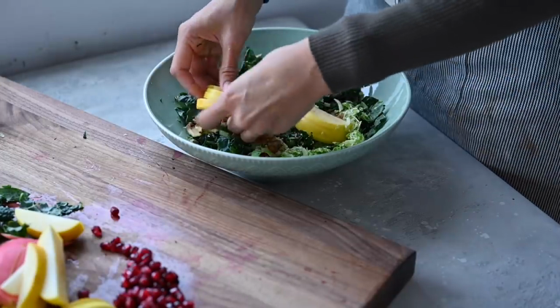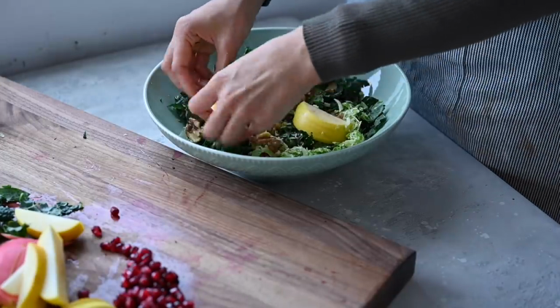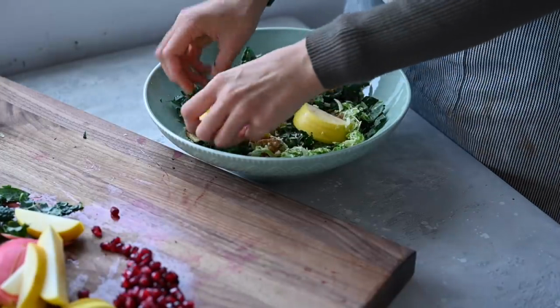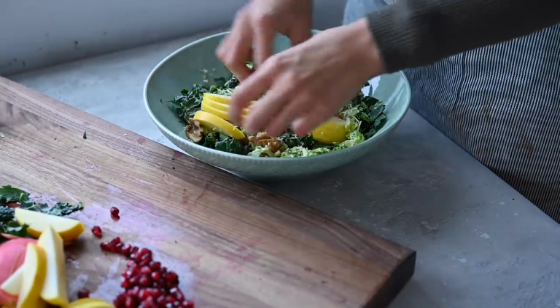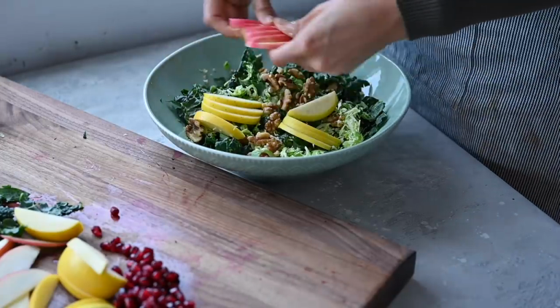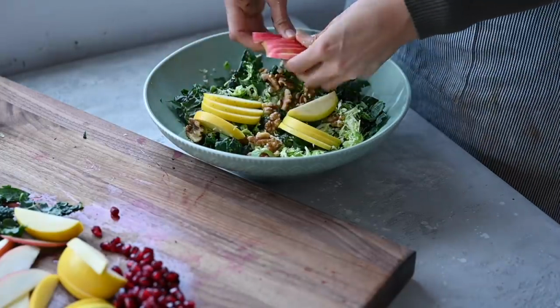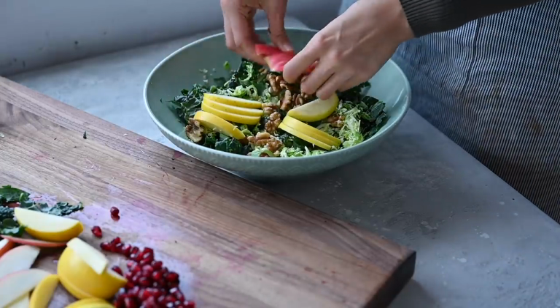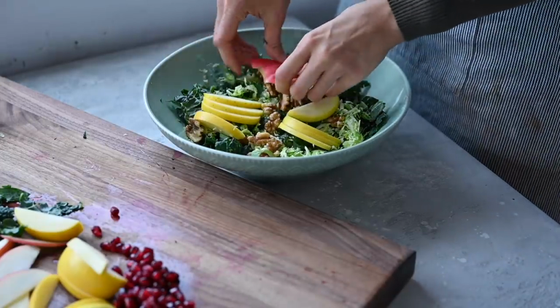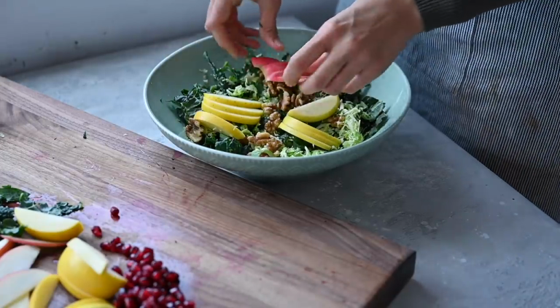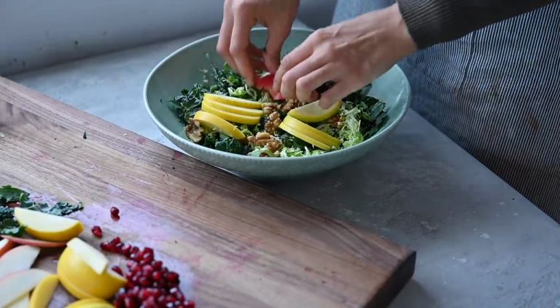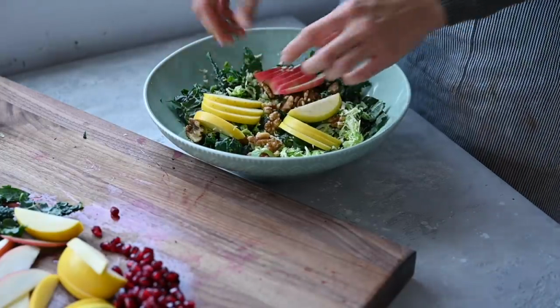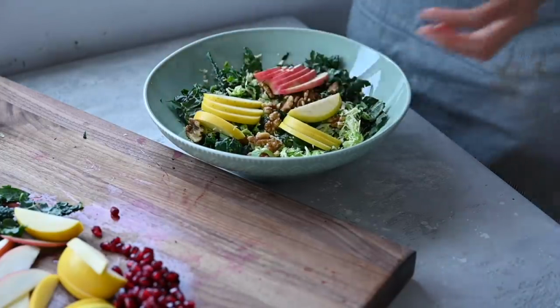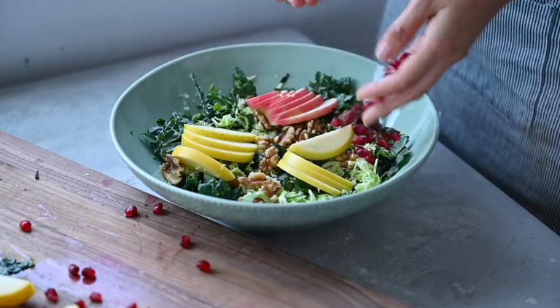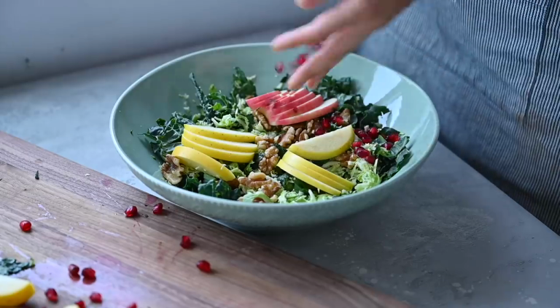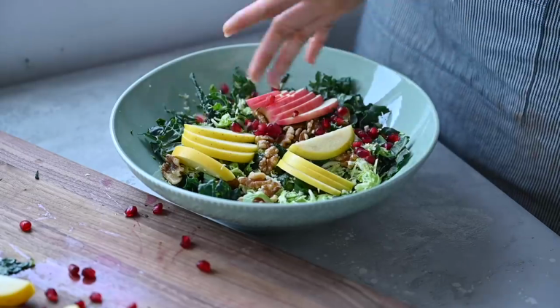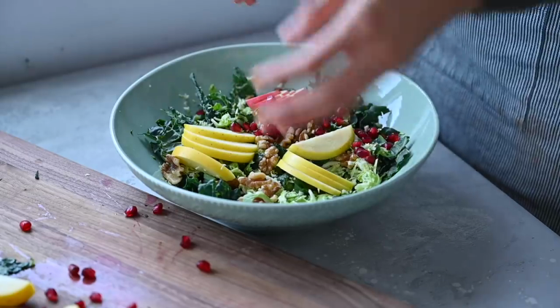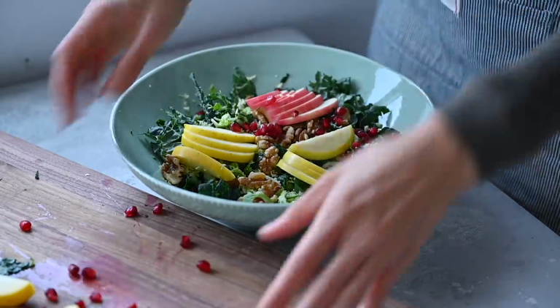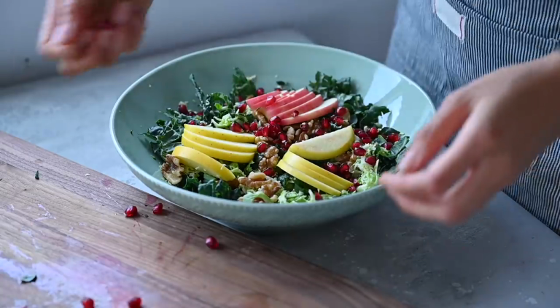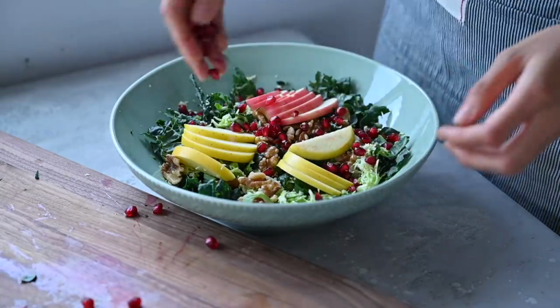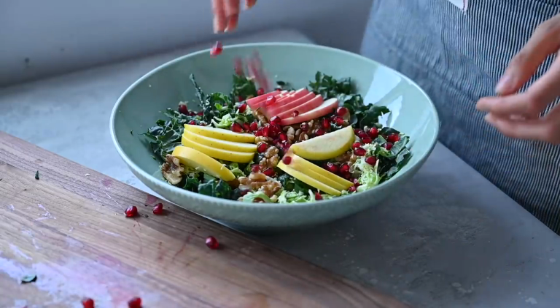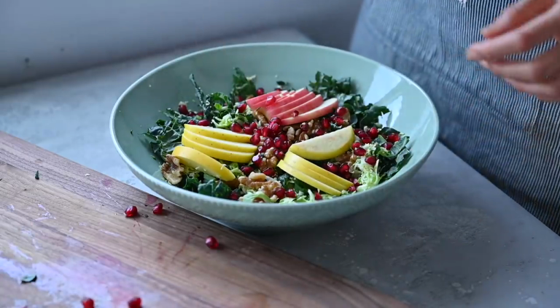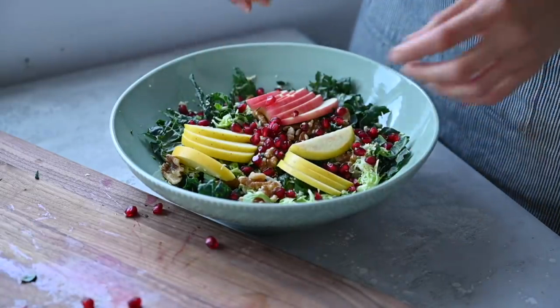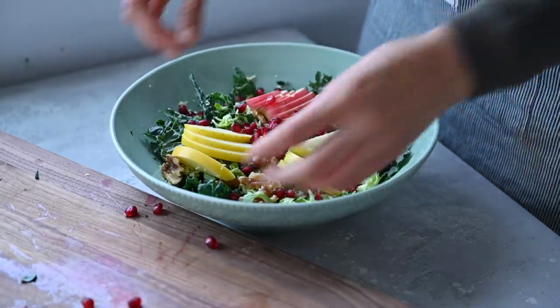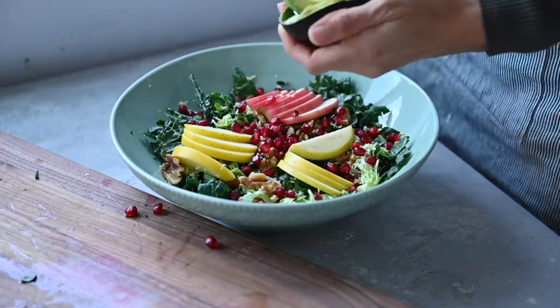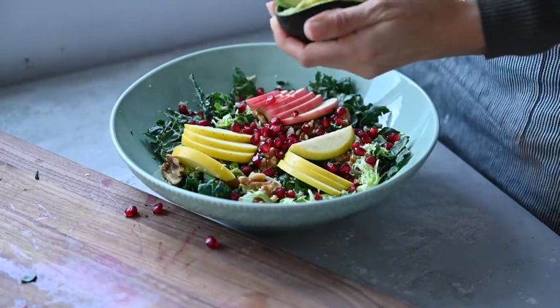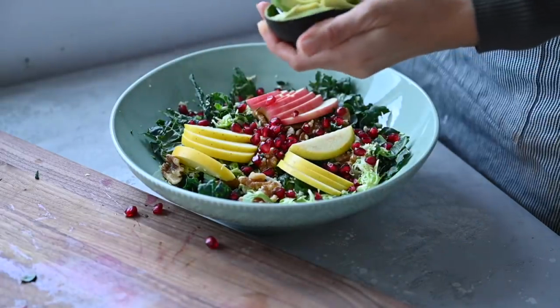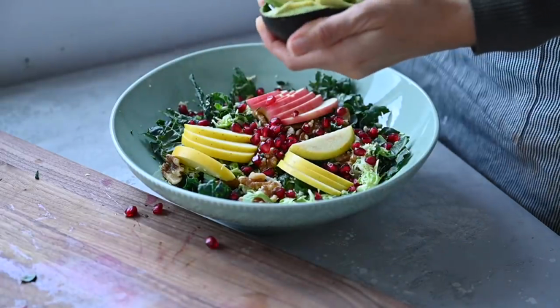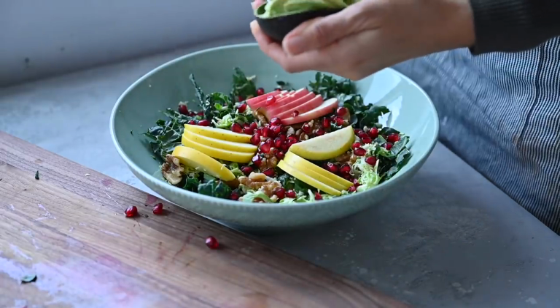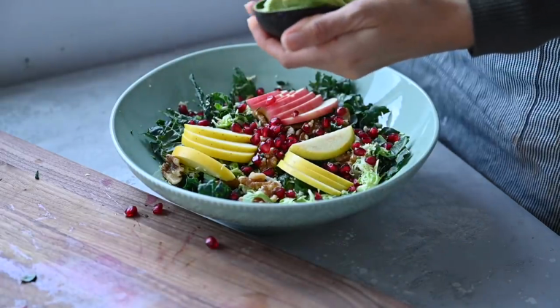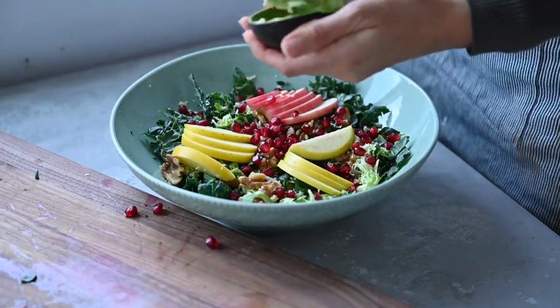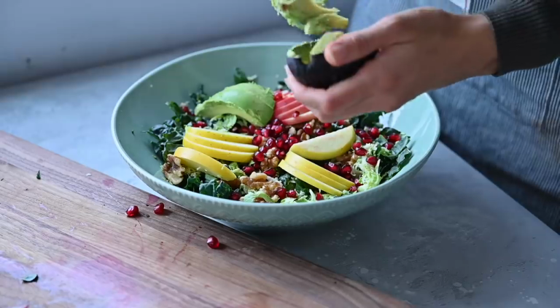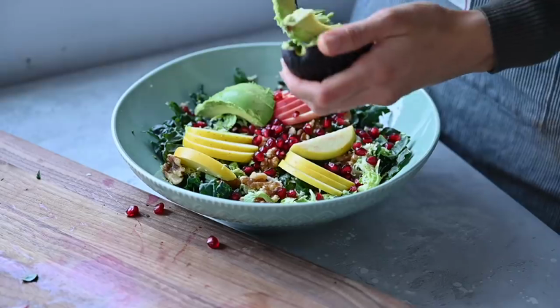Arrange the sliced apples on top, add some pomegranate seeds, and finally some sliced avocado for creaminess and more healthy fats.